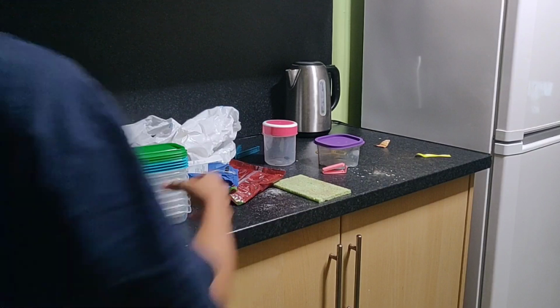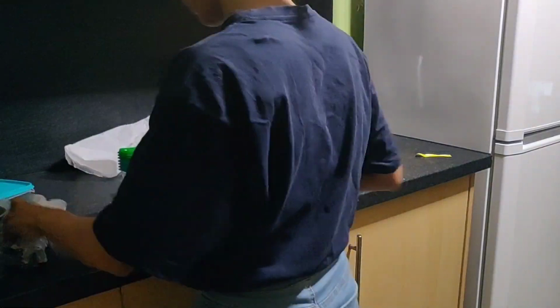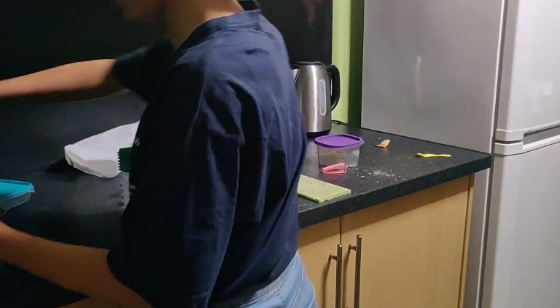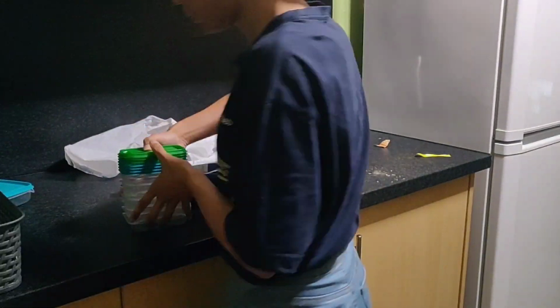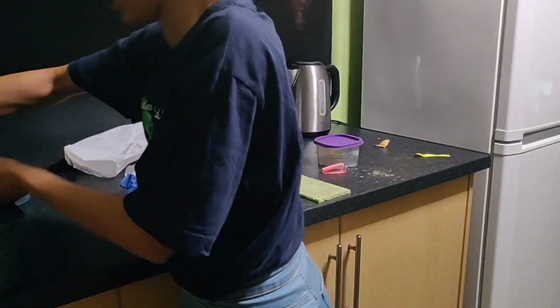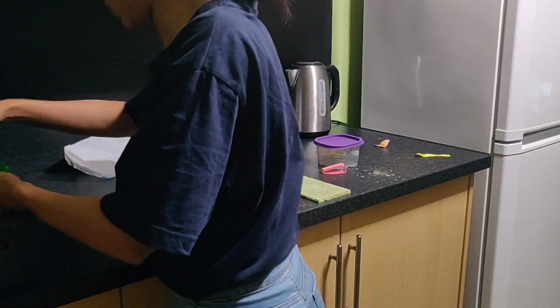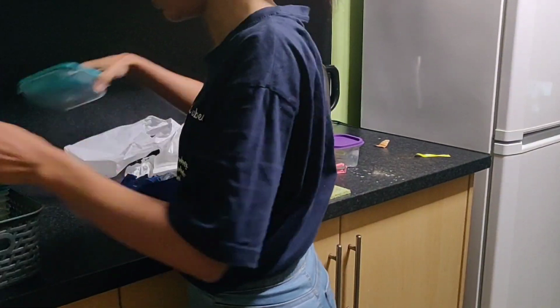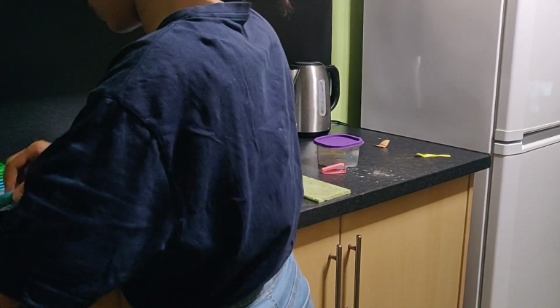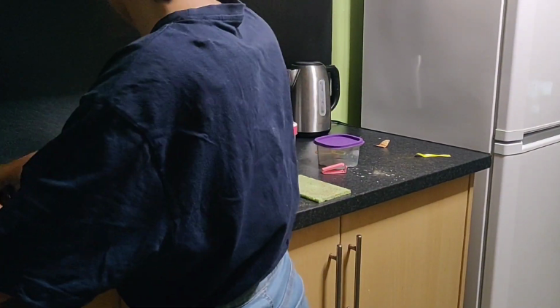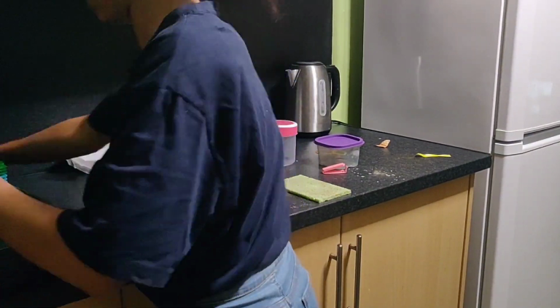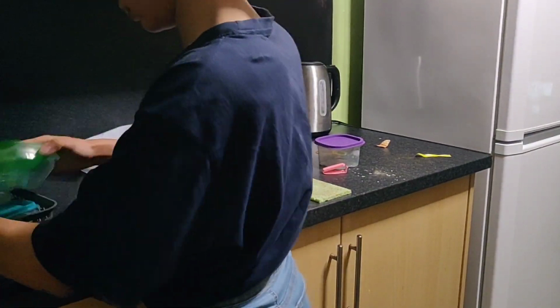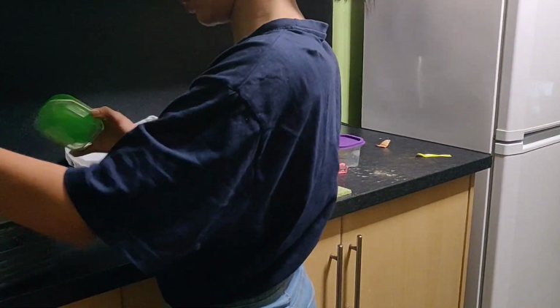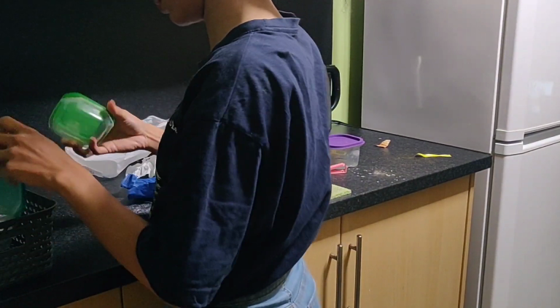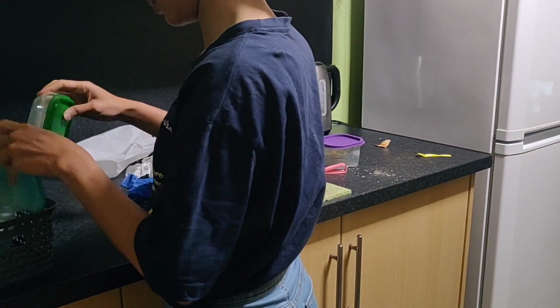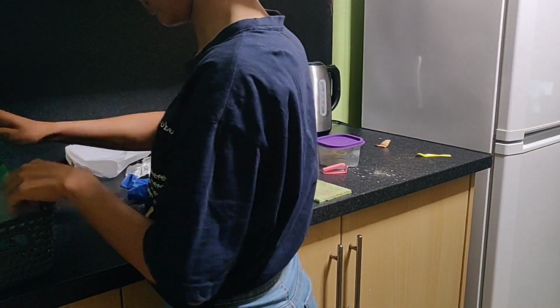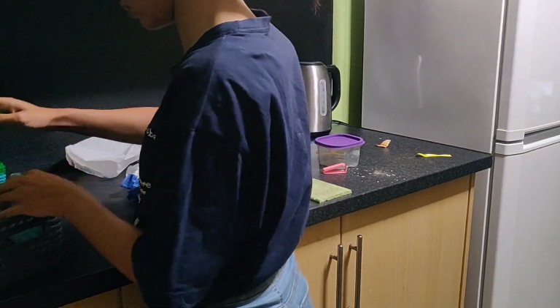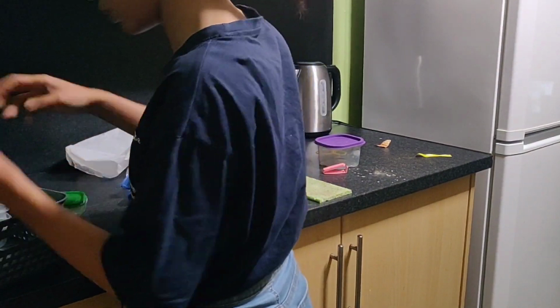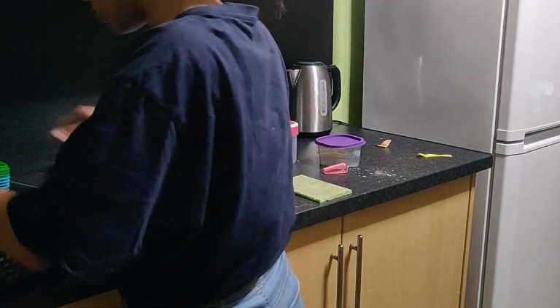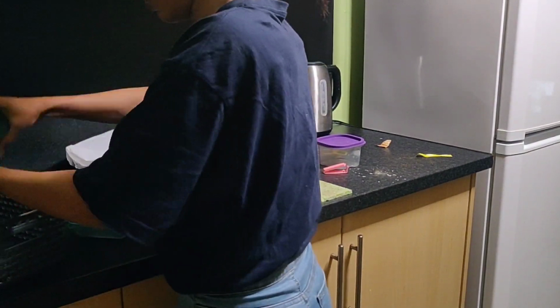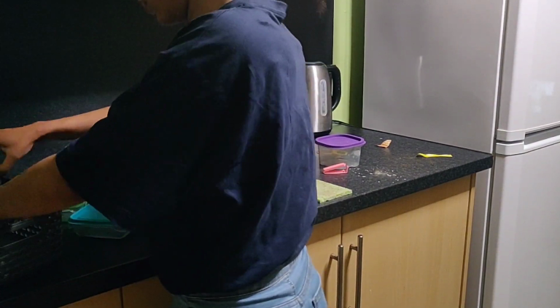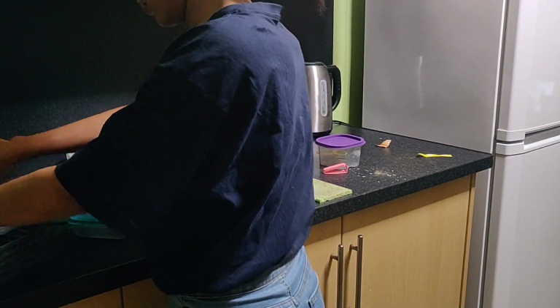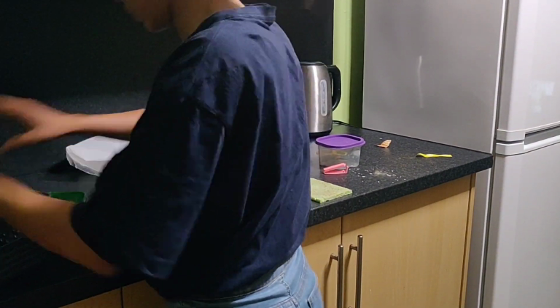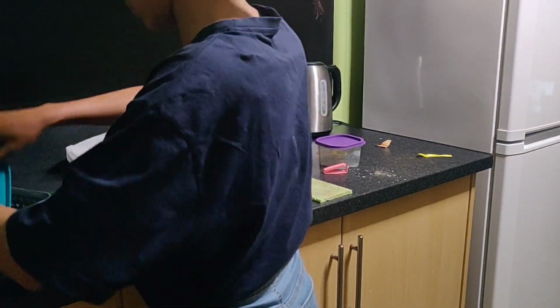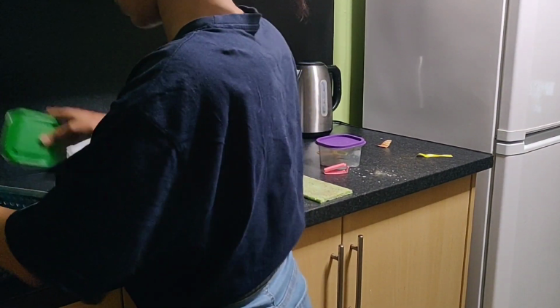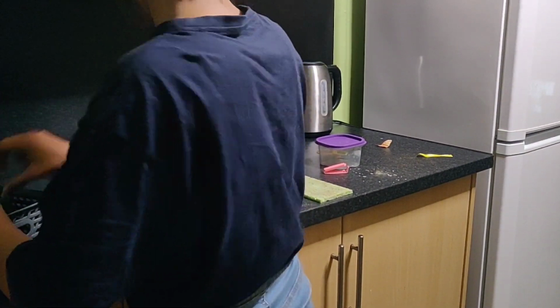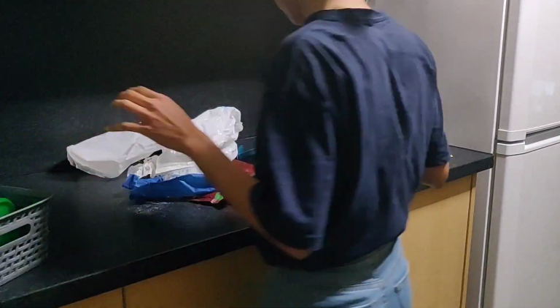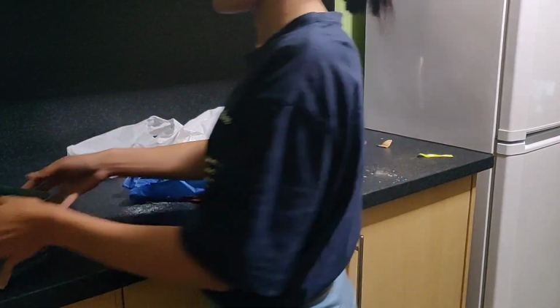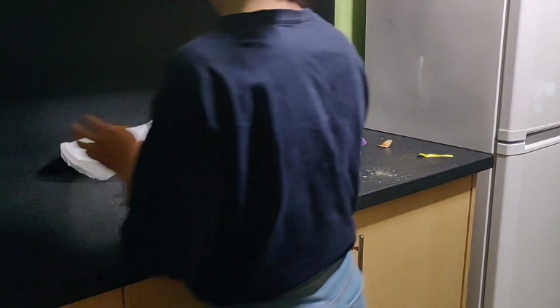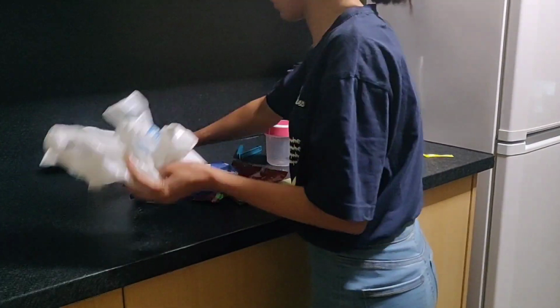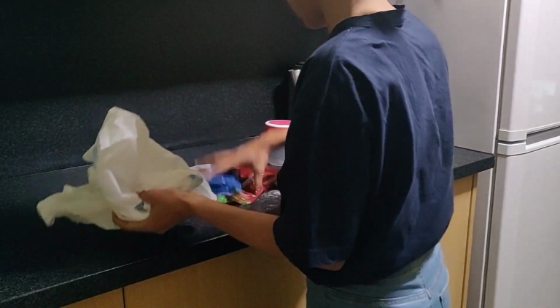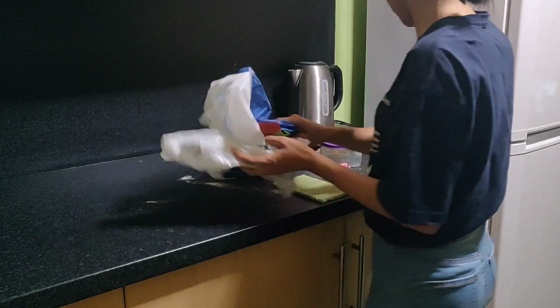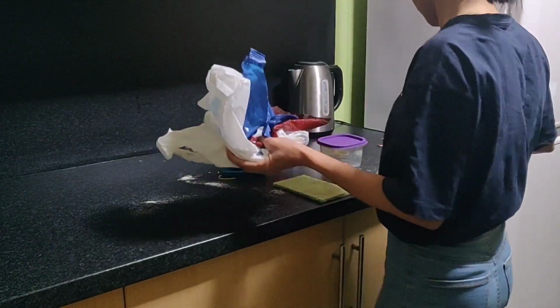And now, after putting everything away, it was time to wipe down the entire counter.